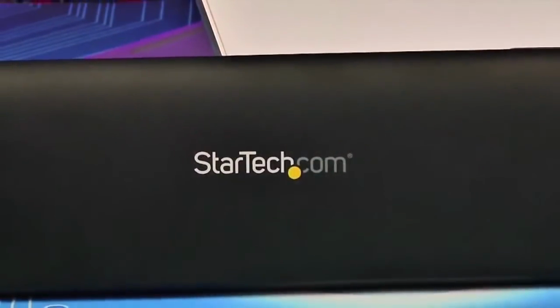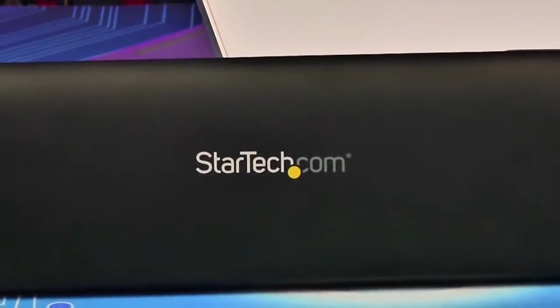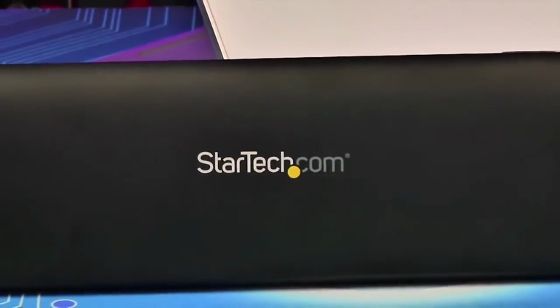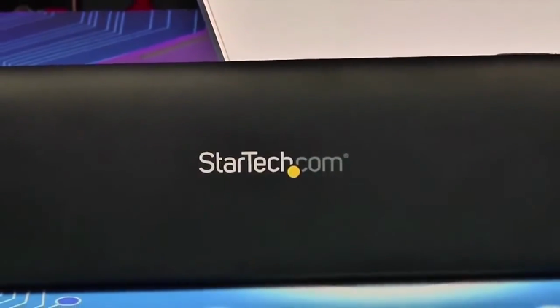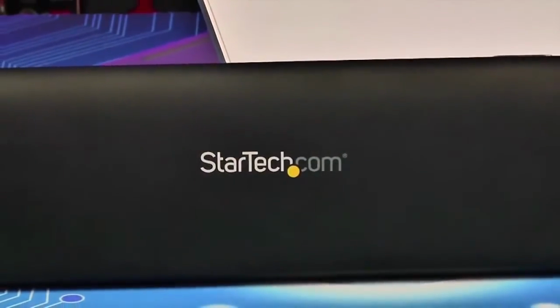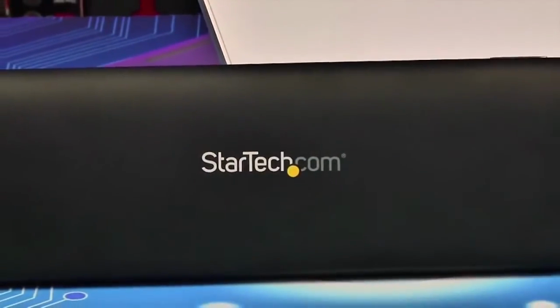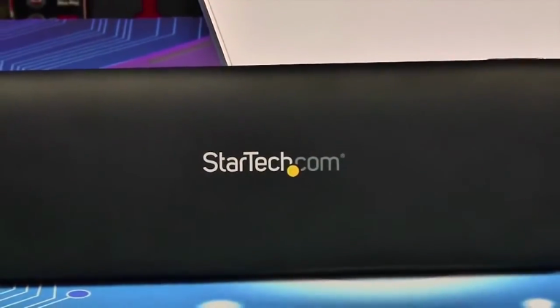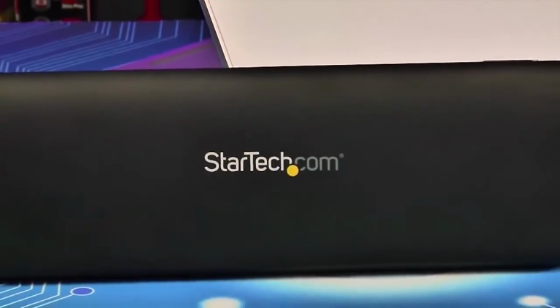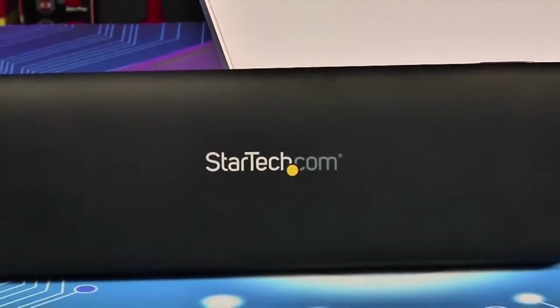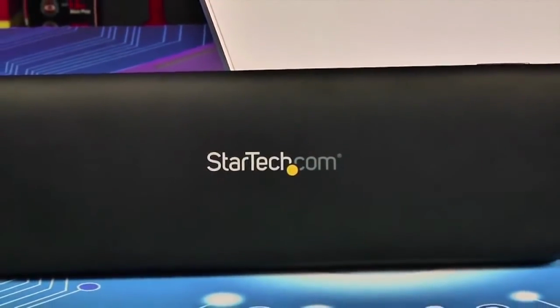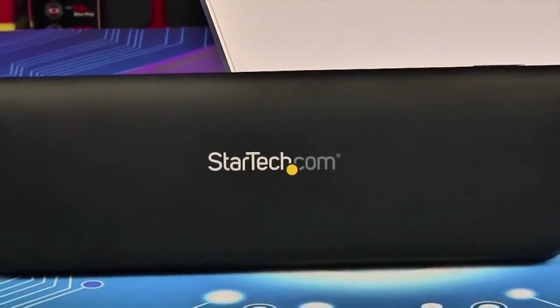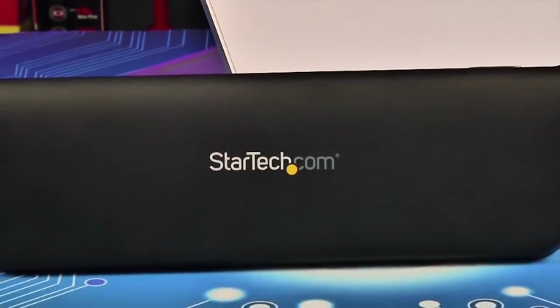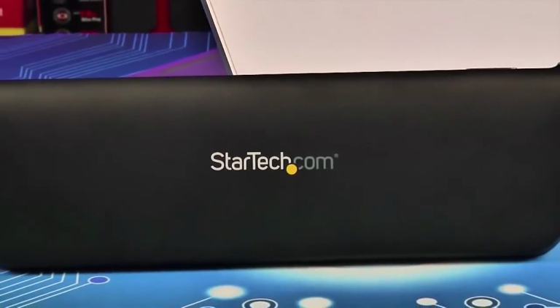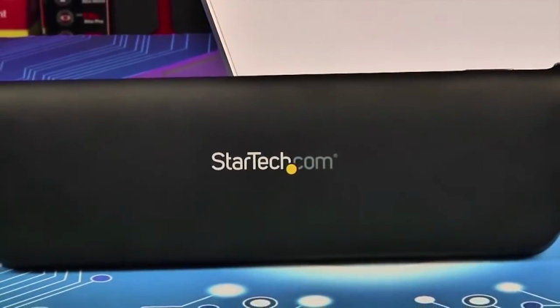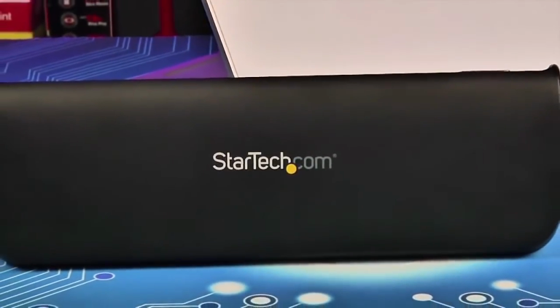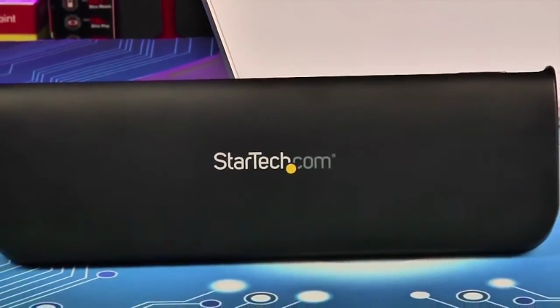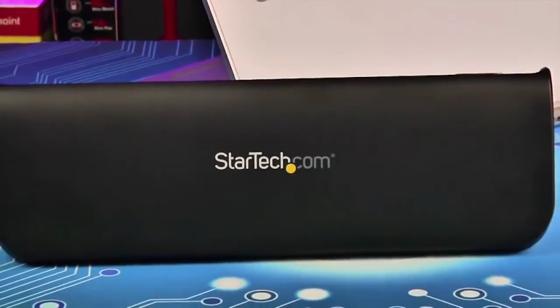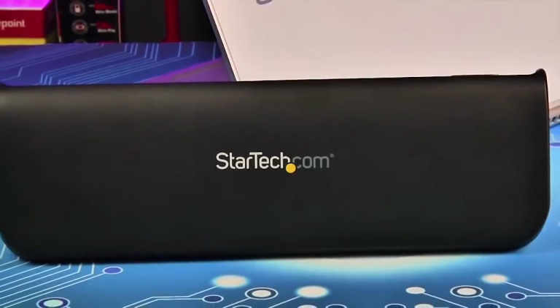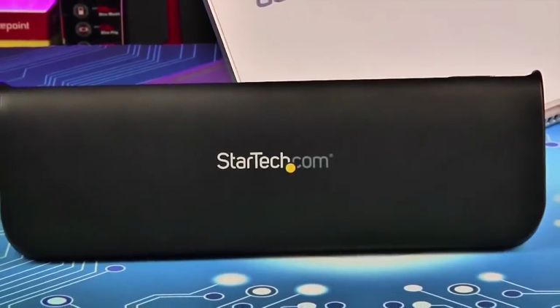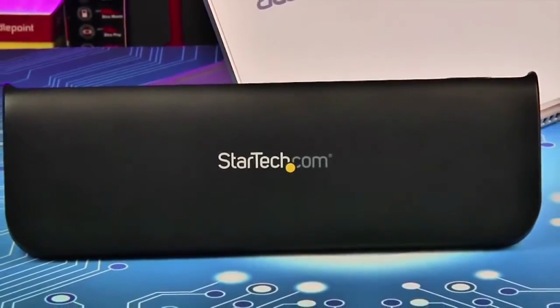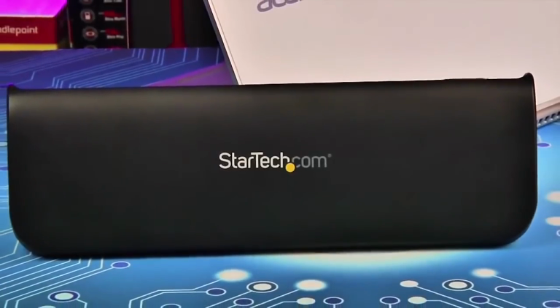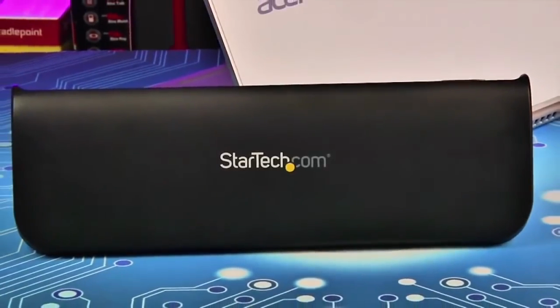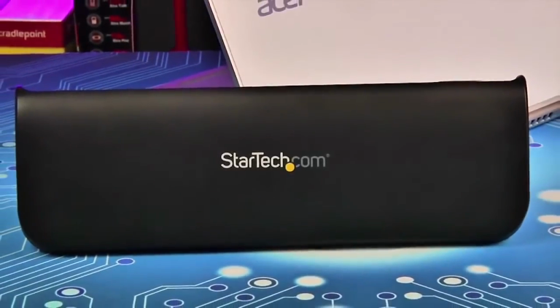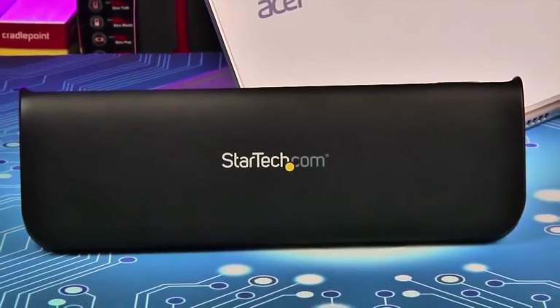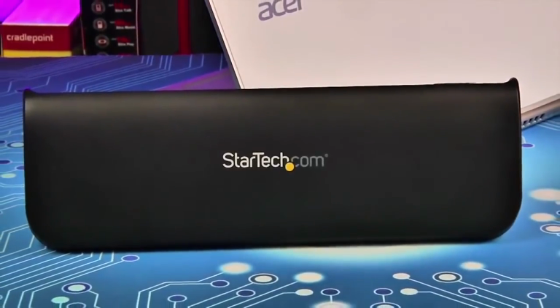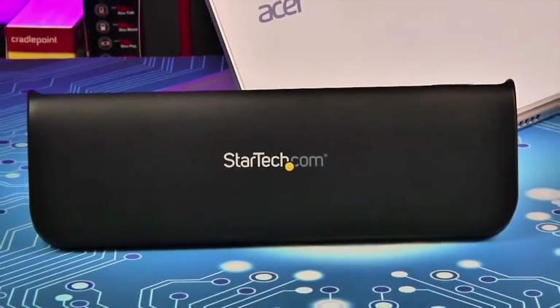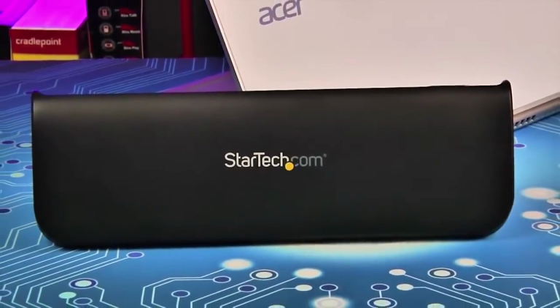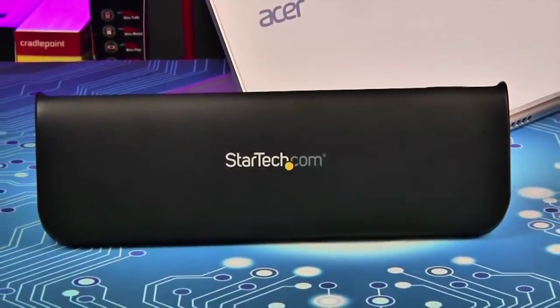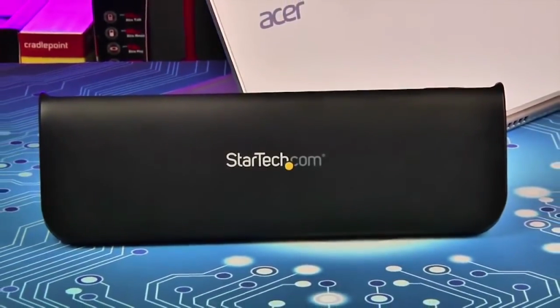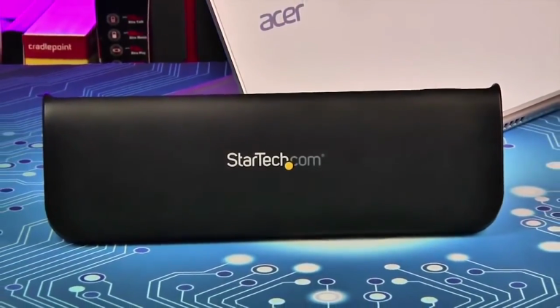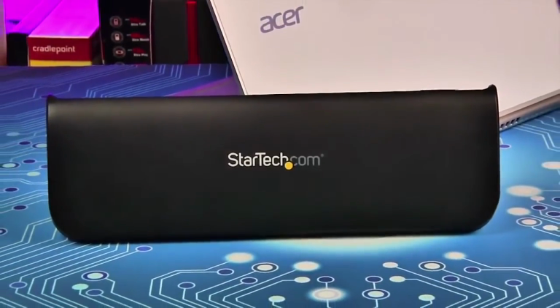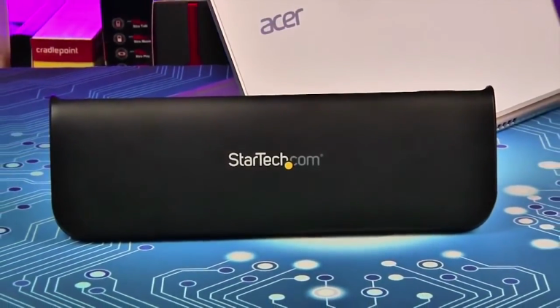The StarTech USB 3.0 Dock HD is available now with a two-year standard warranty. You can find it online for about $120.